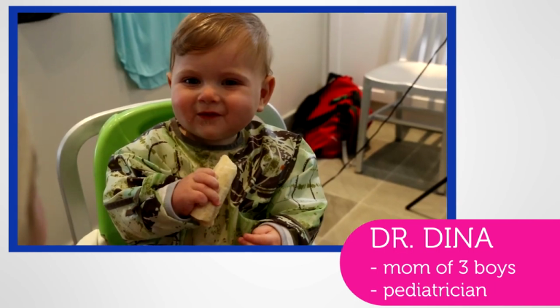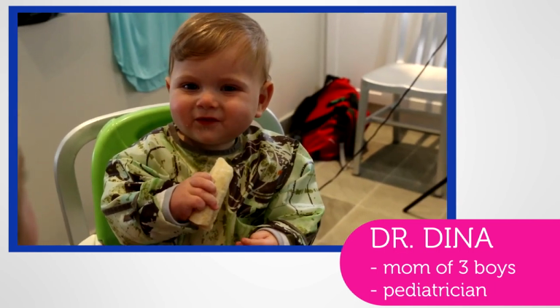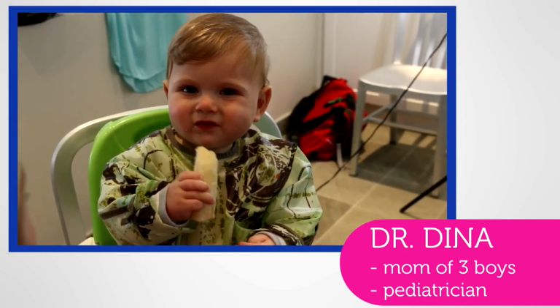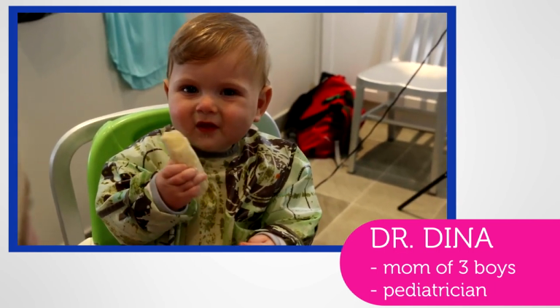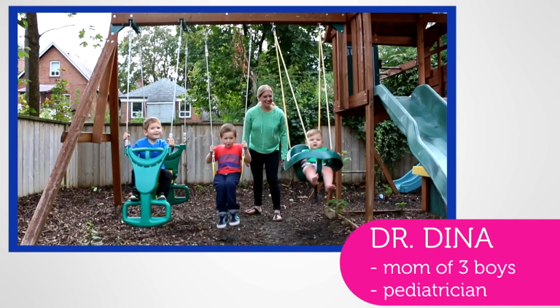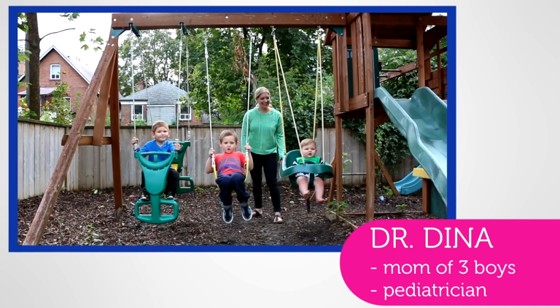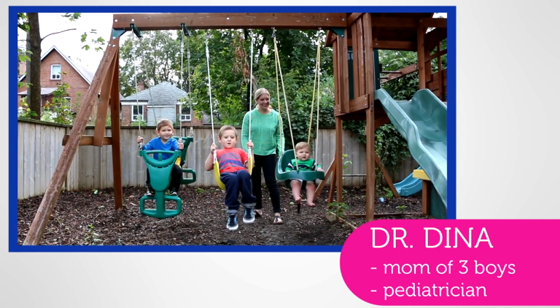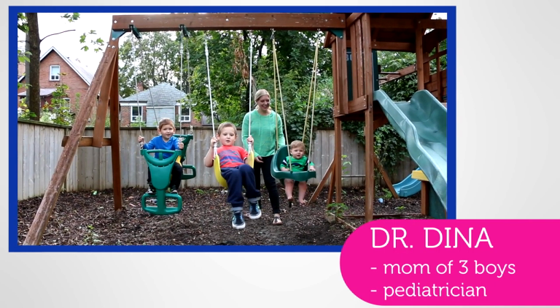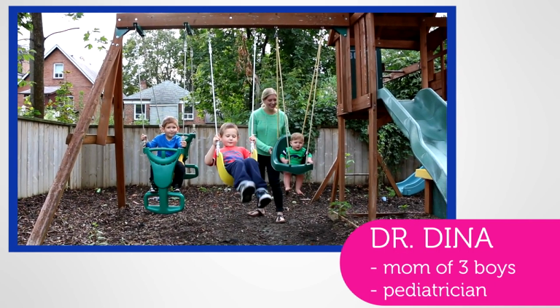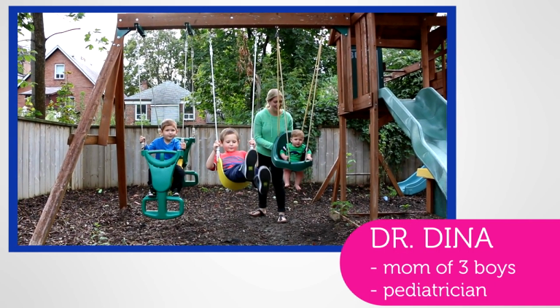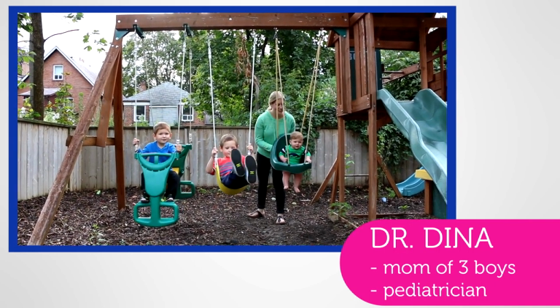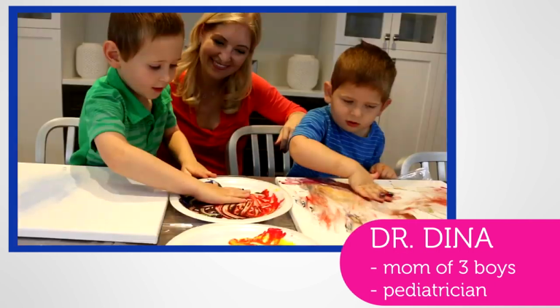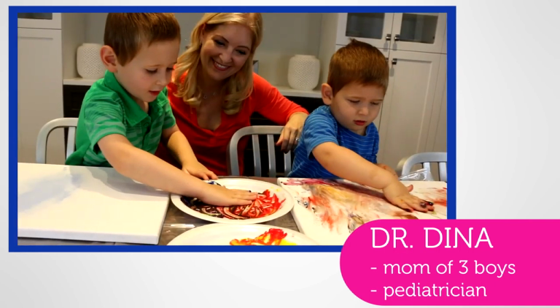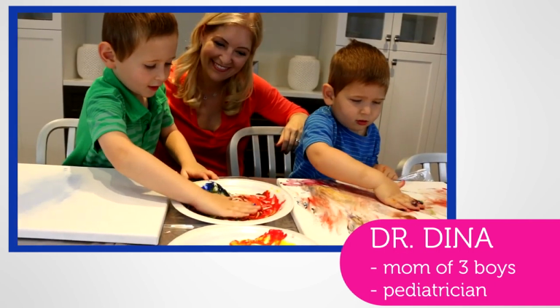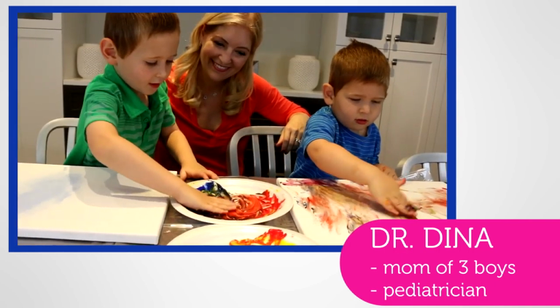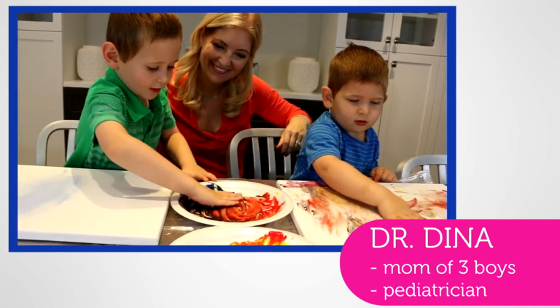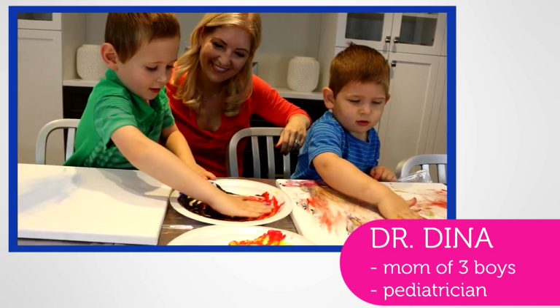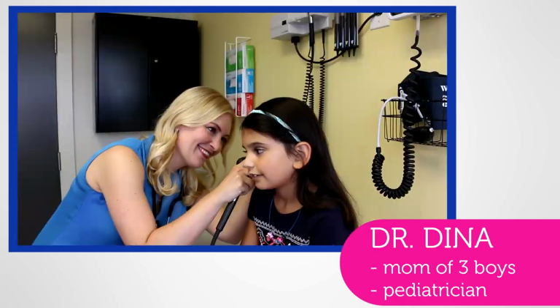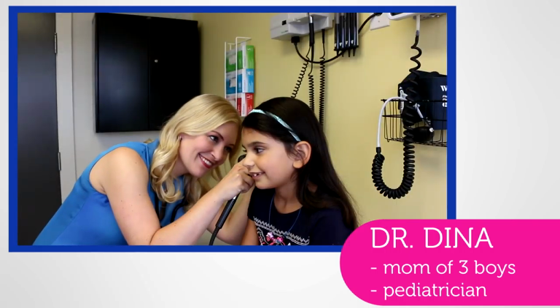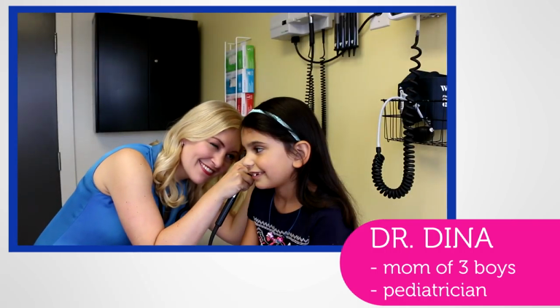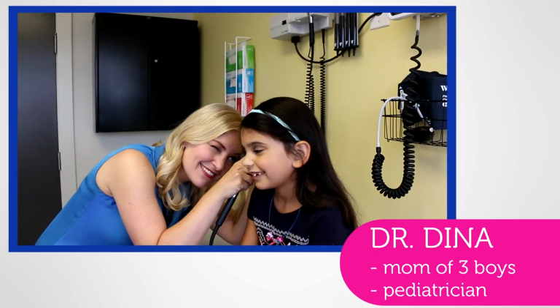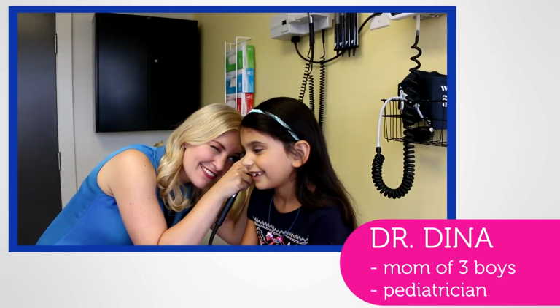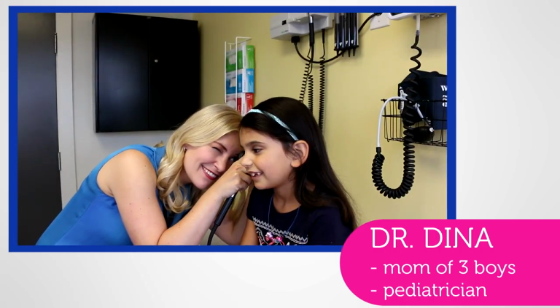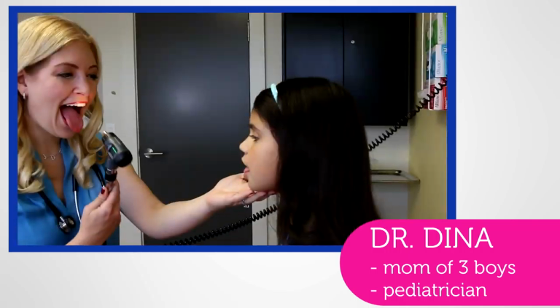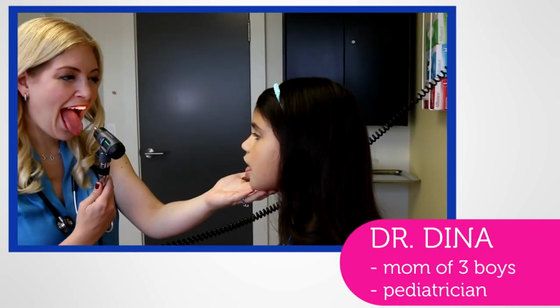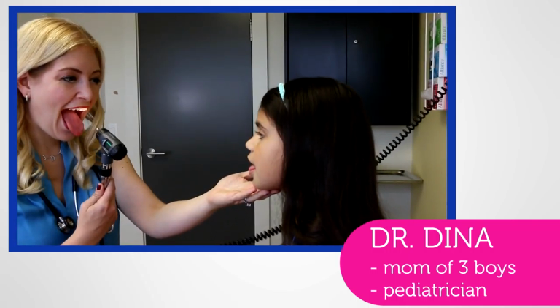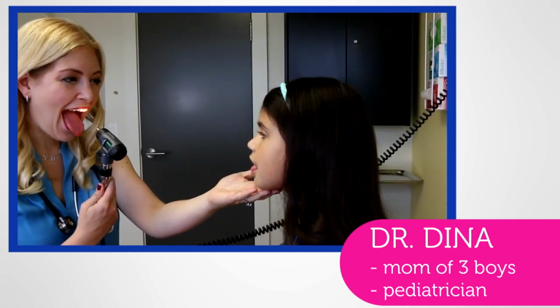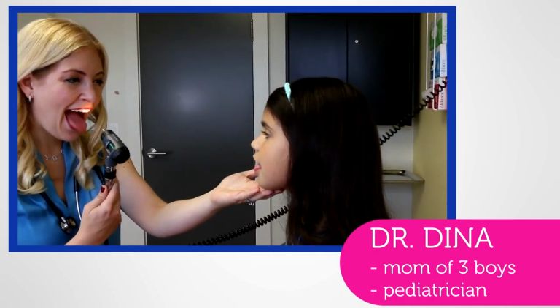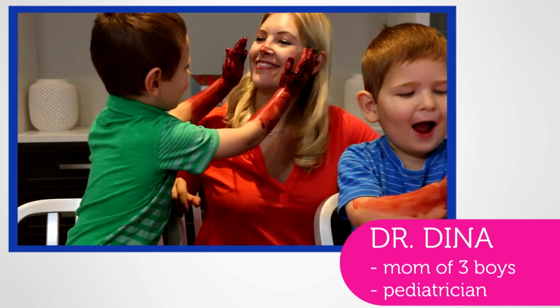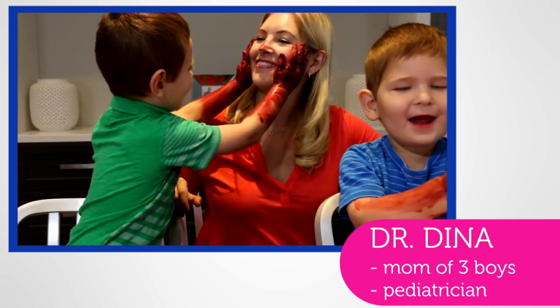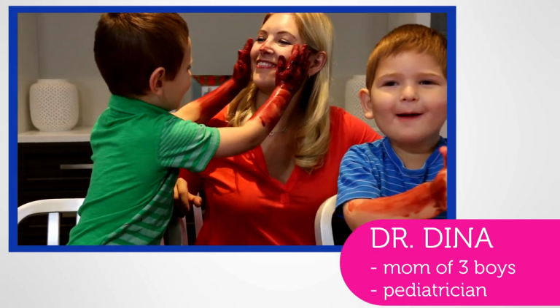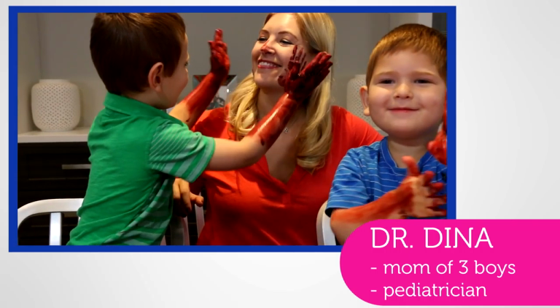Hi, I'm Dr. Dina. I'm a mom of three young boys and a pediatrician. I love sharing kids health information.